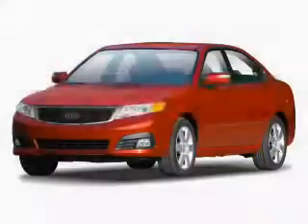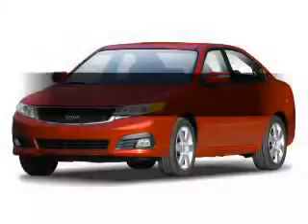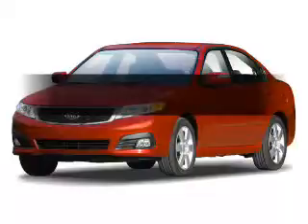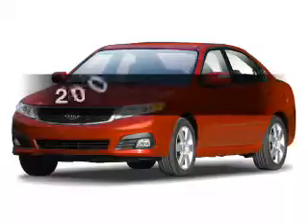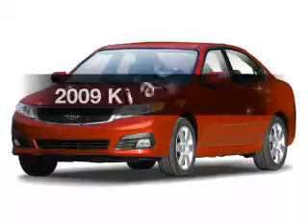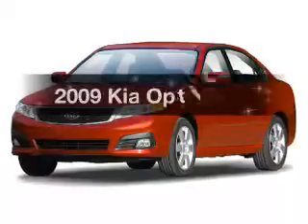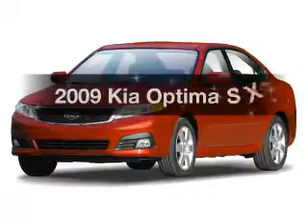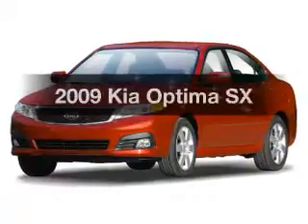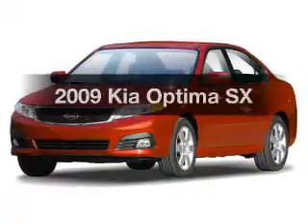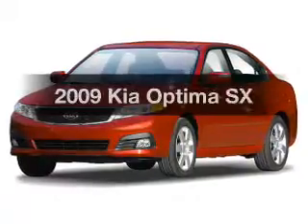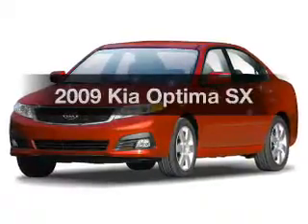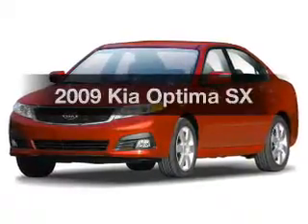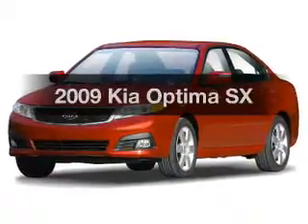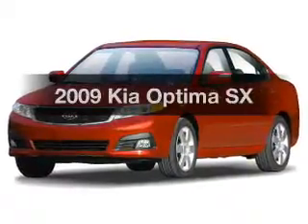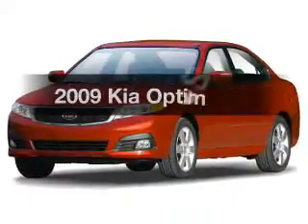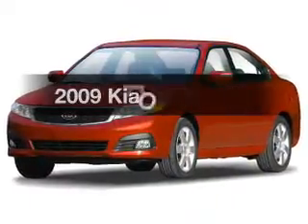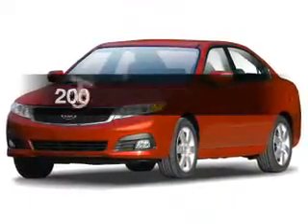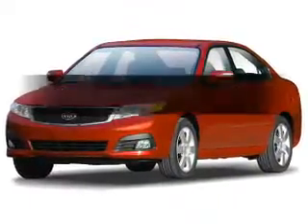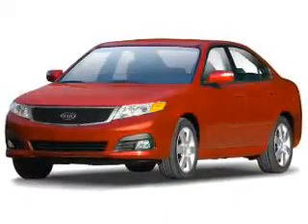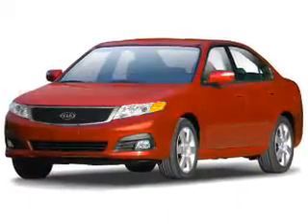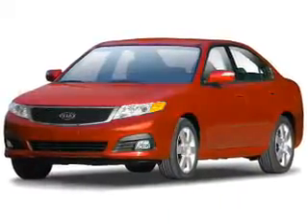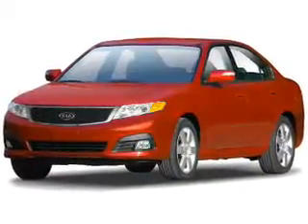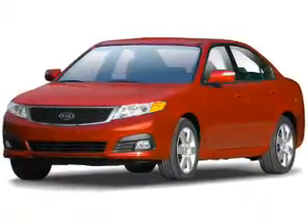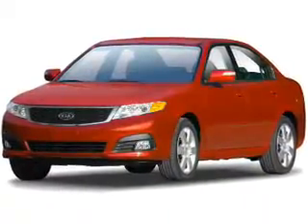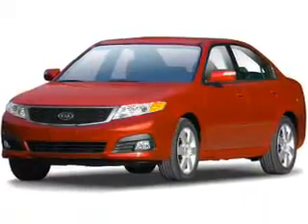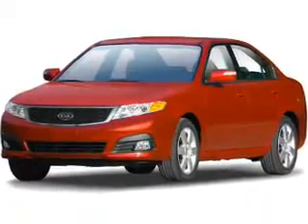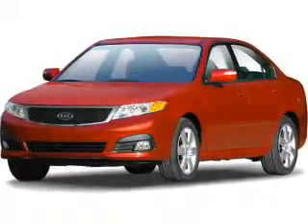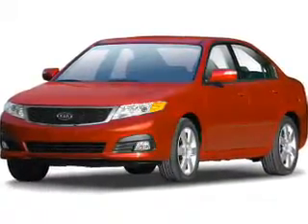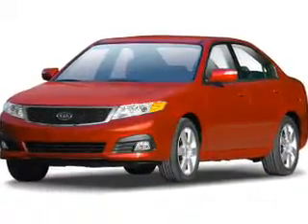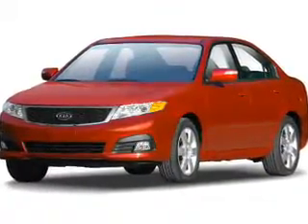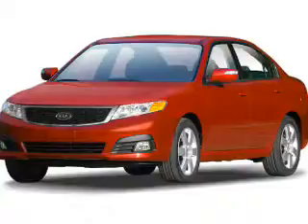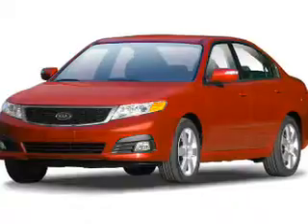Get noticed in this 2009 Kia Optima. This is the set of wheels you've been looking for.